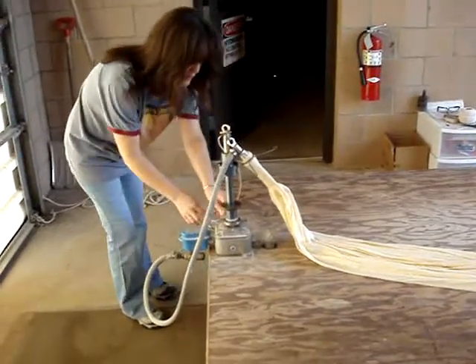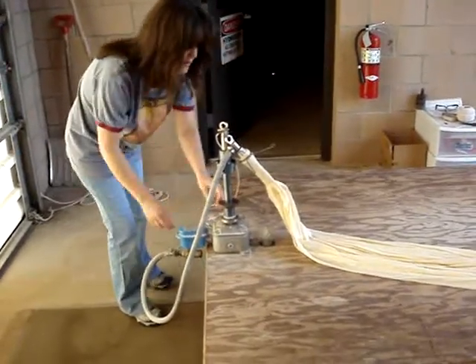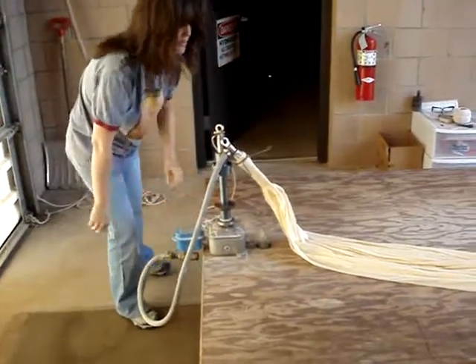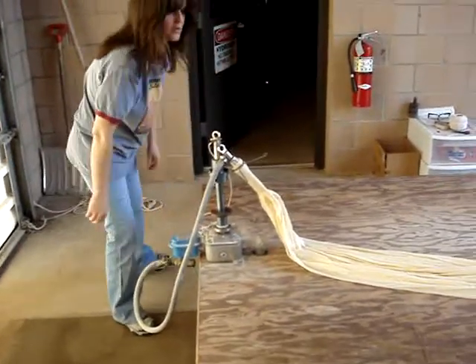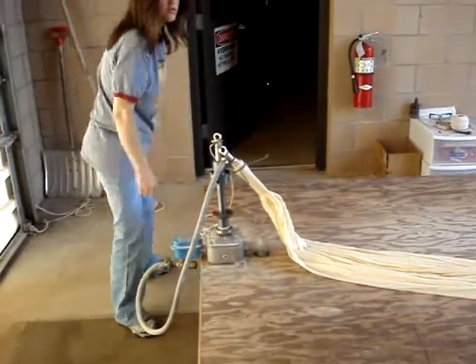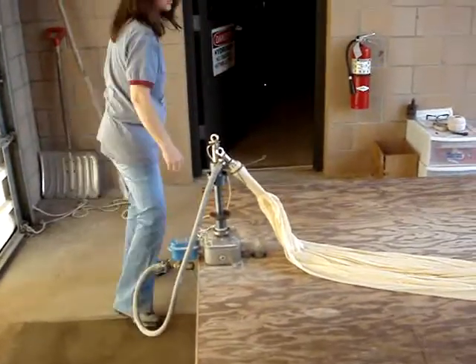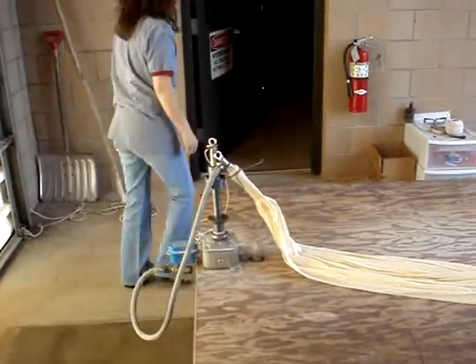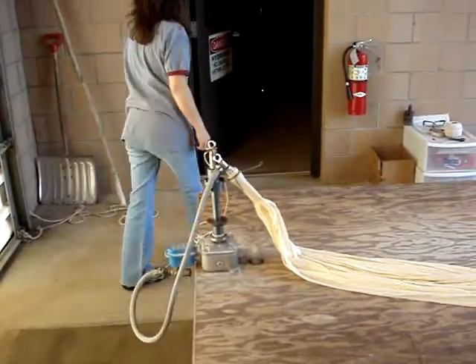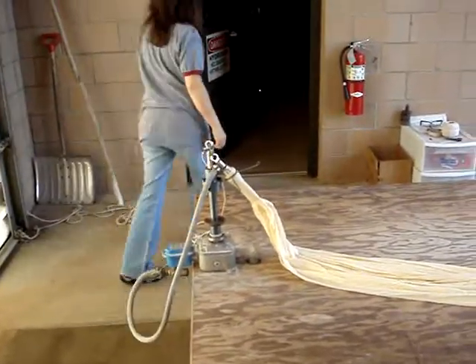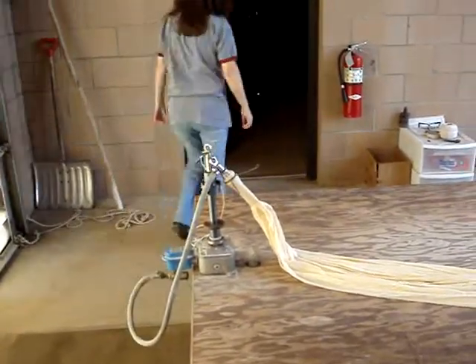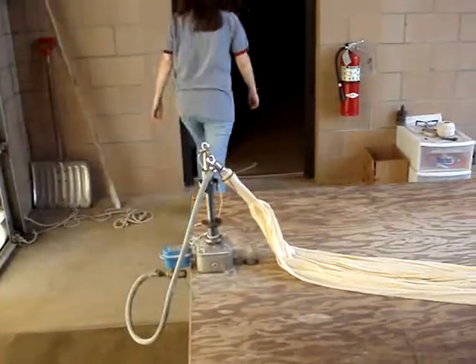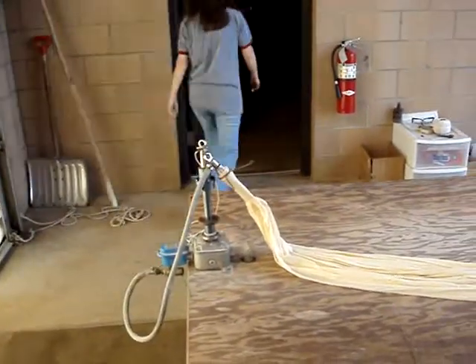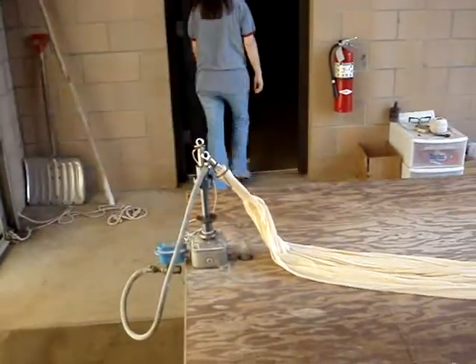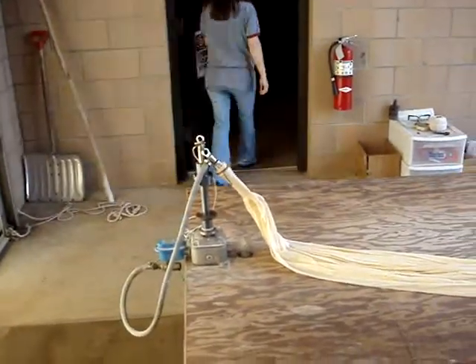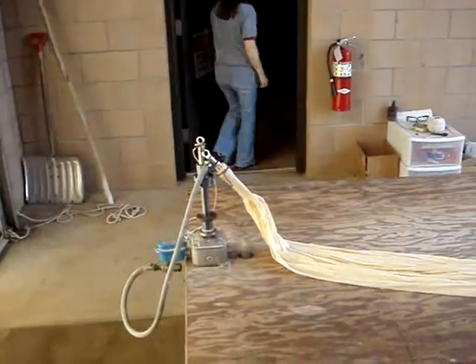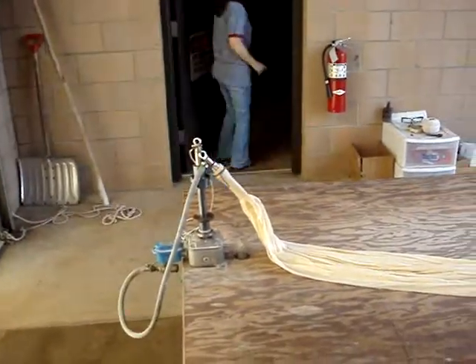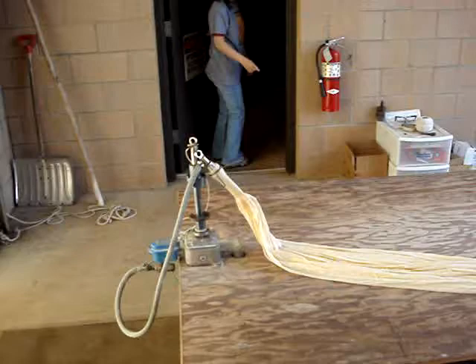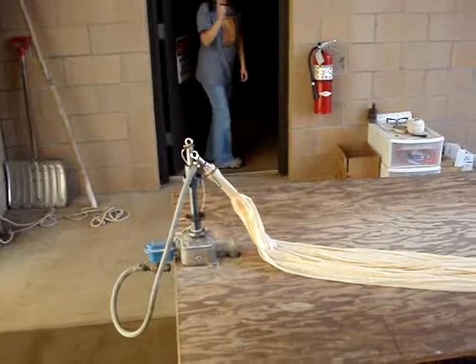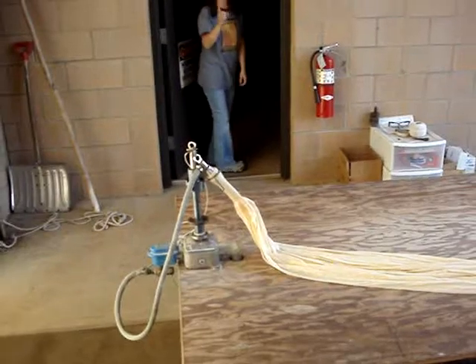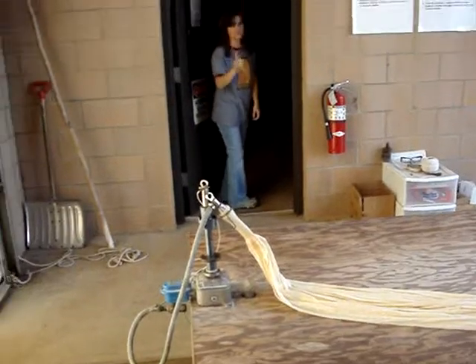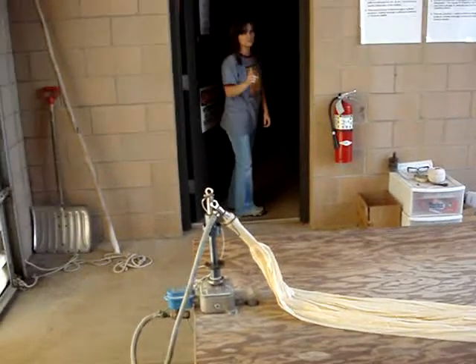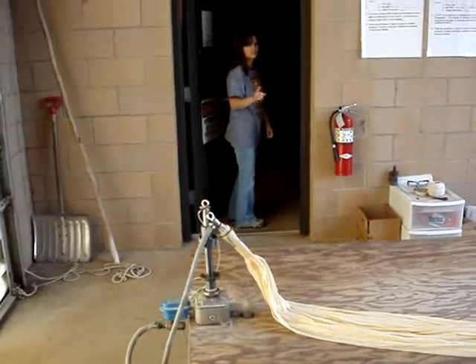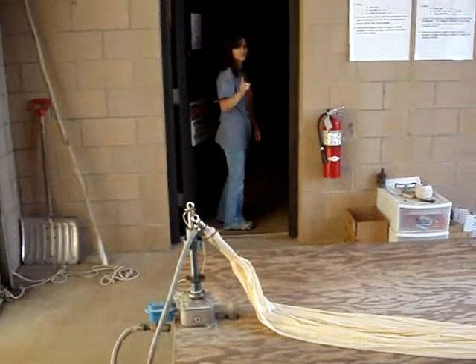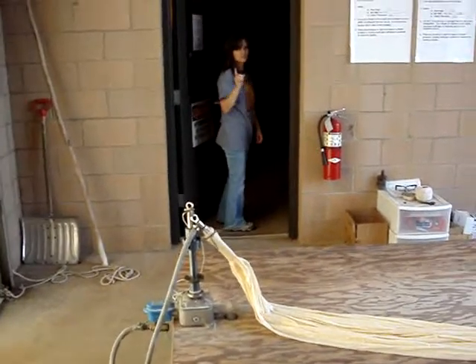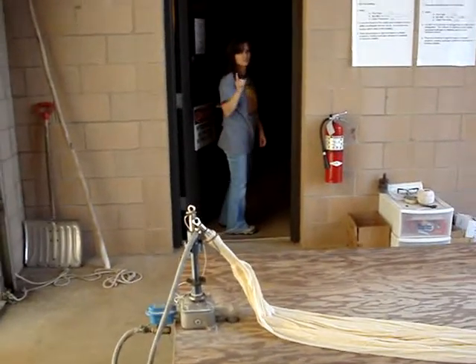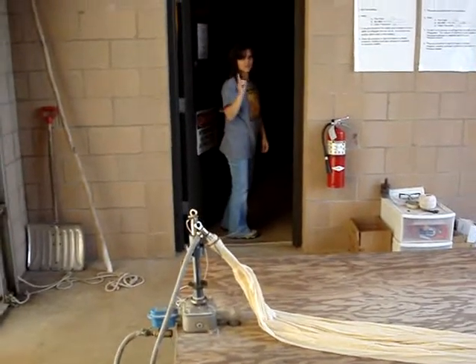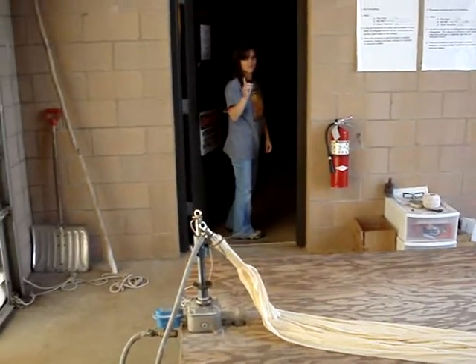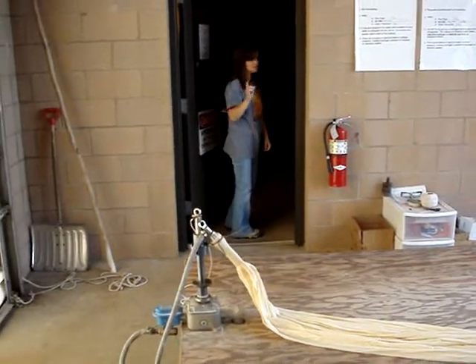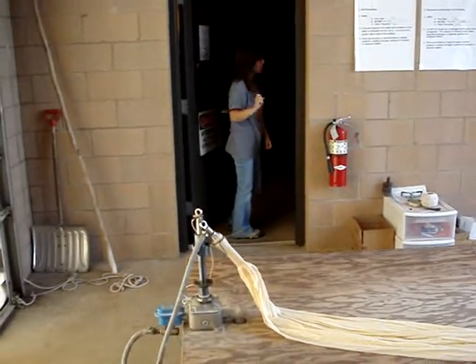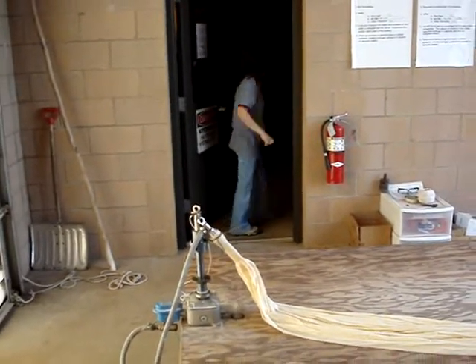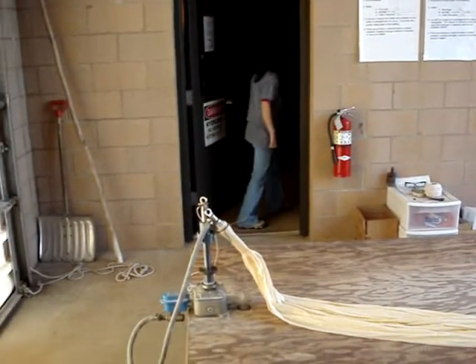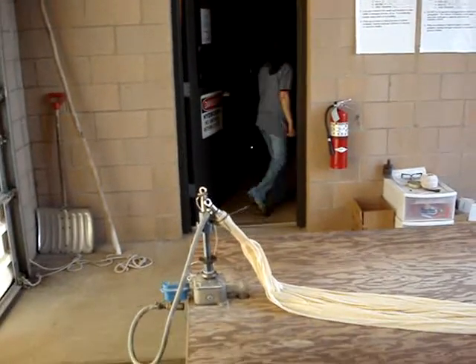Now we're going to start blowing up the balloon with hydrogen — so no smoking, please.